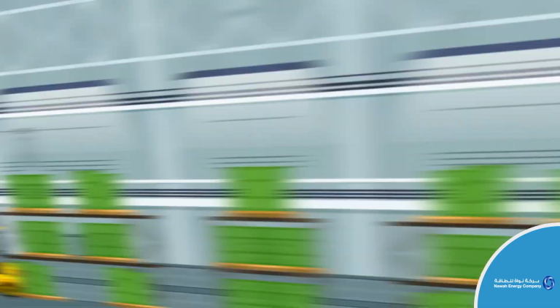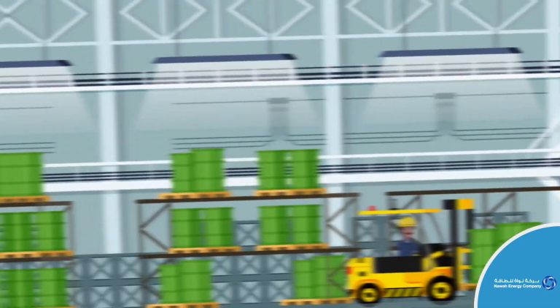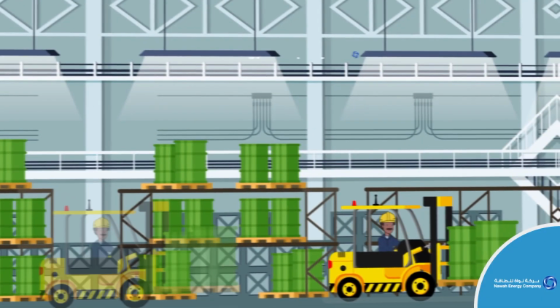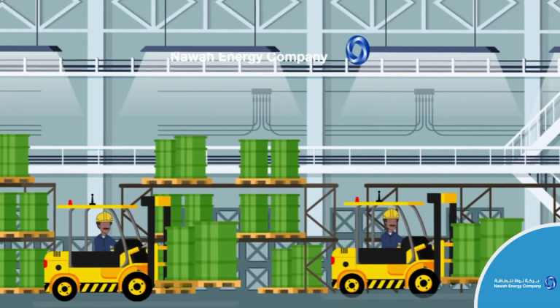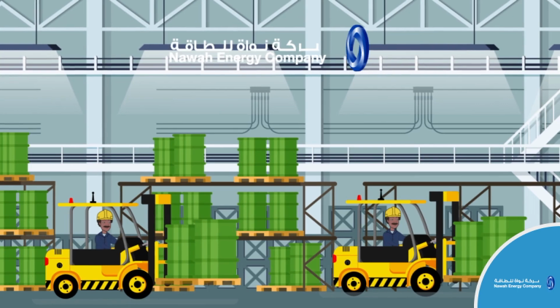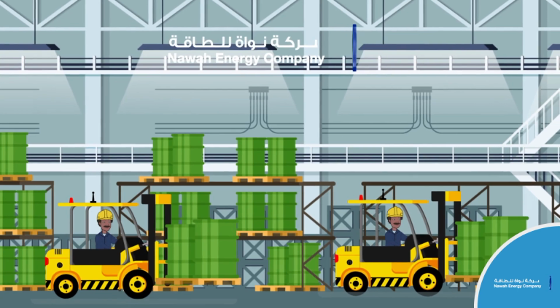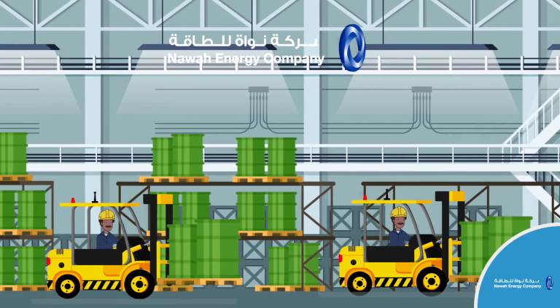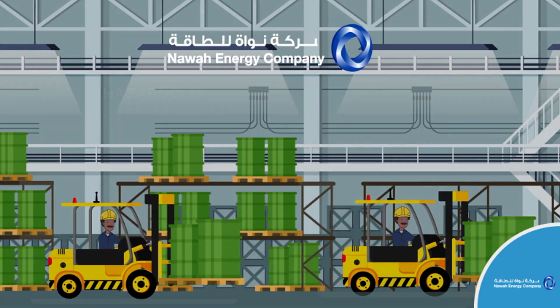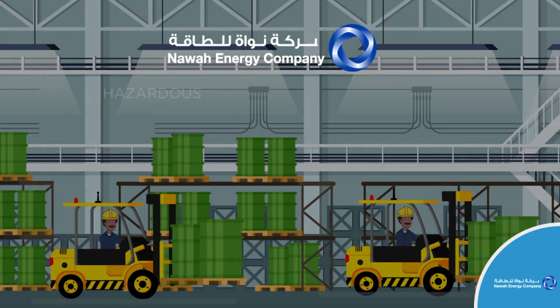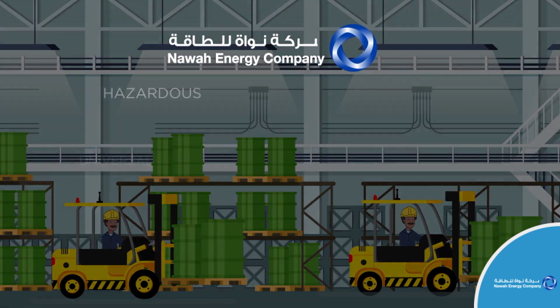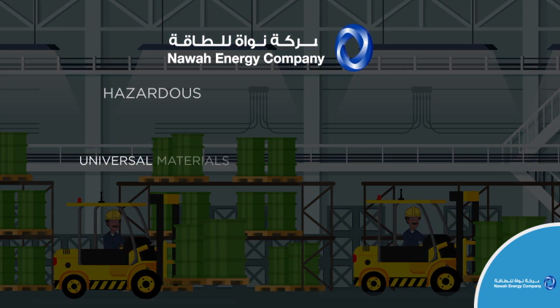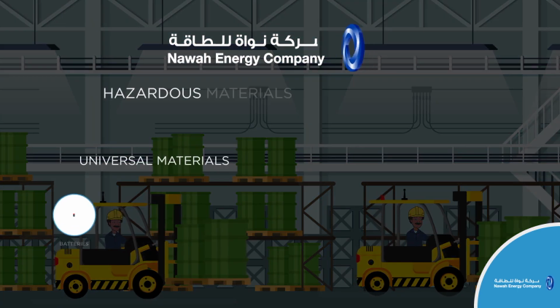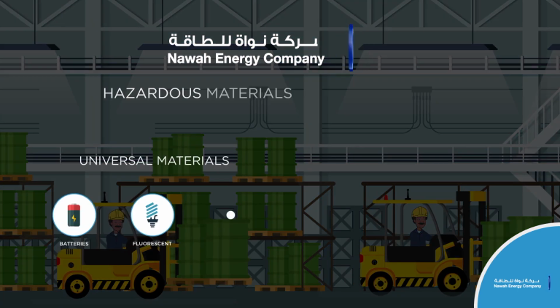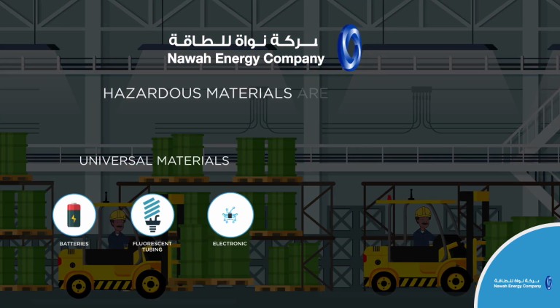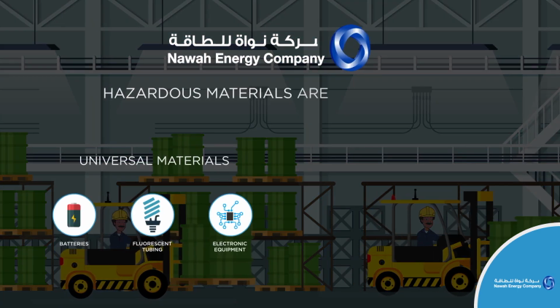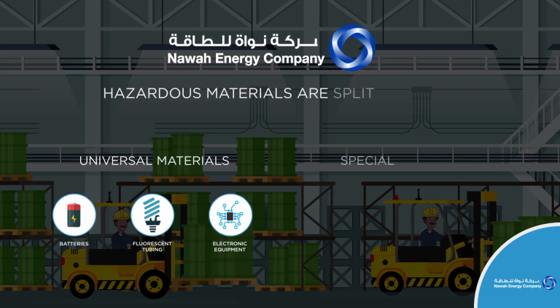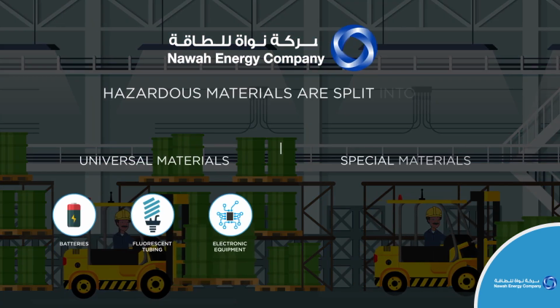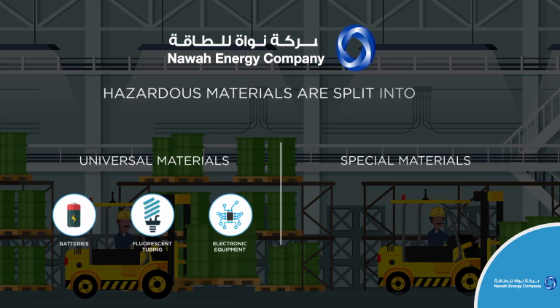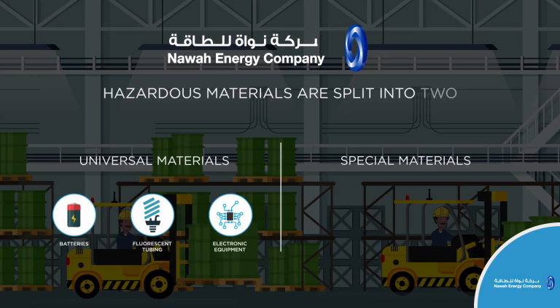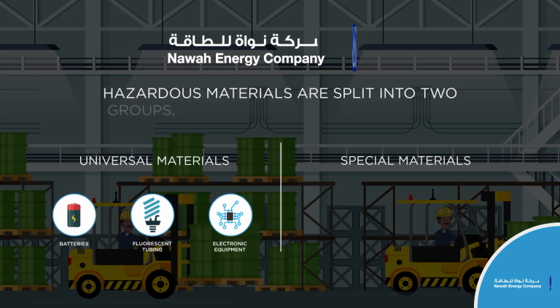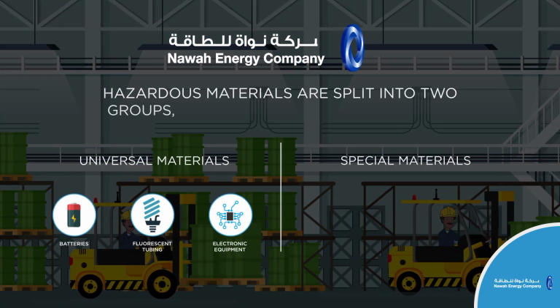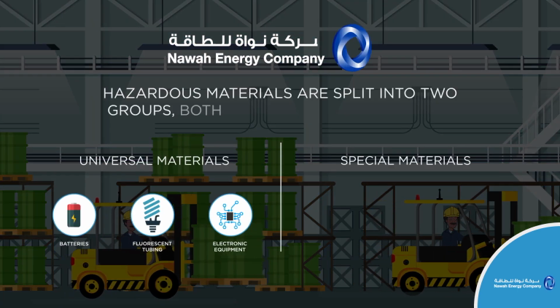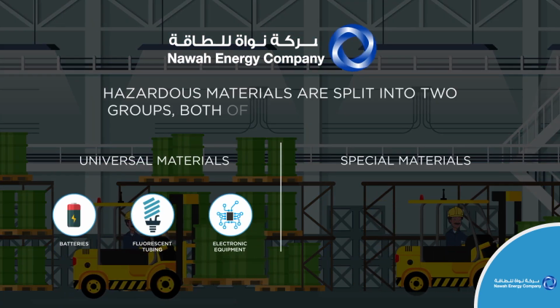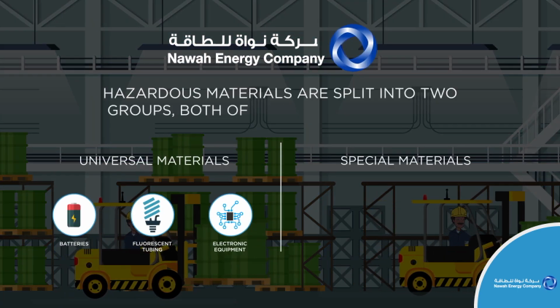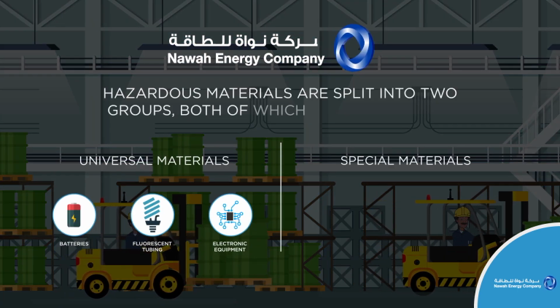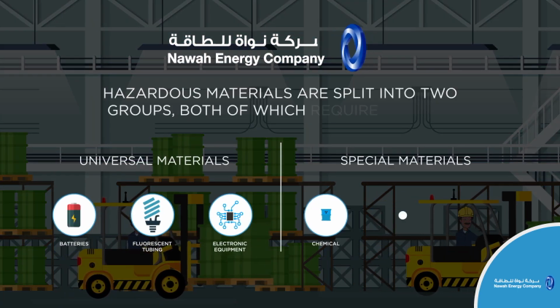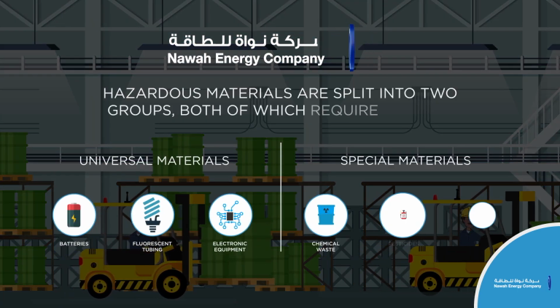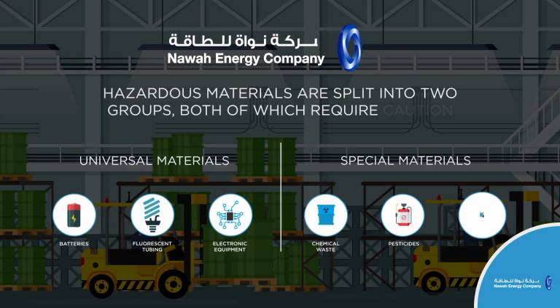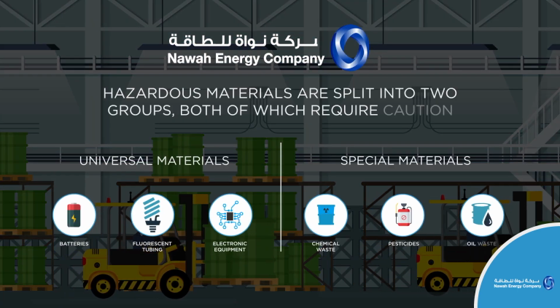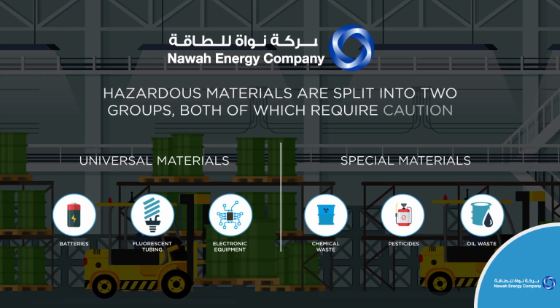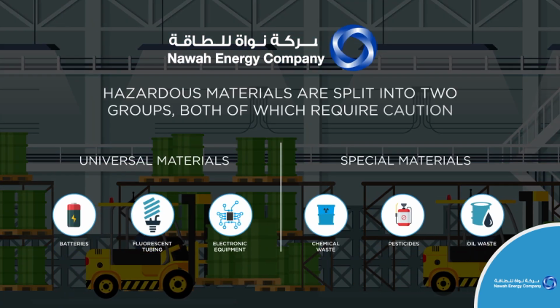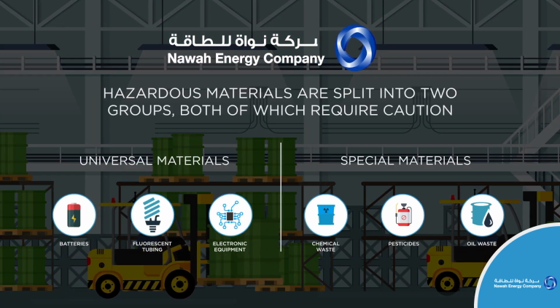At NAWA, hazardous materials are split into two groups, both of which require caution.